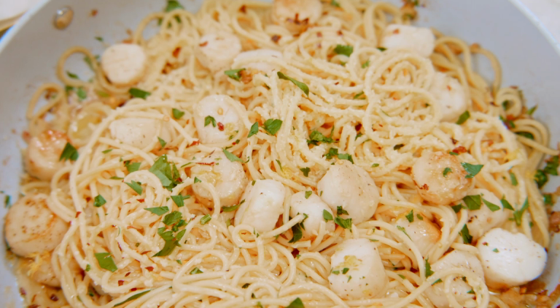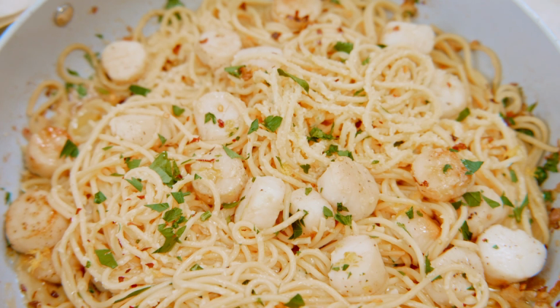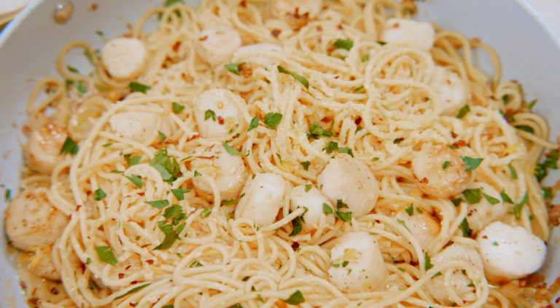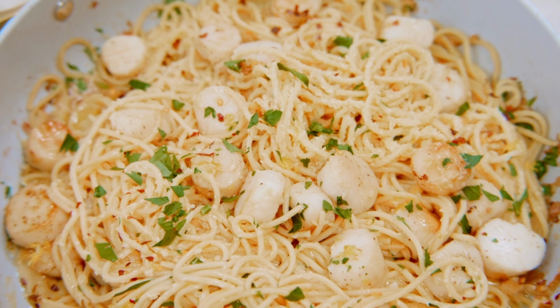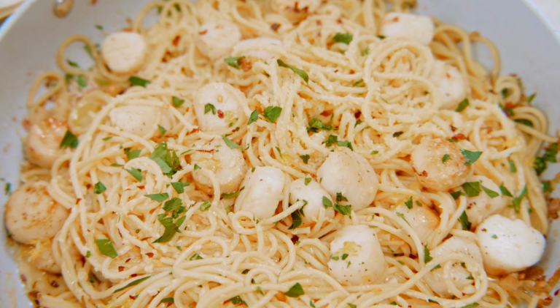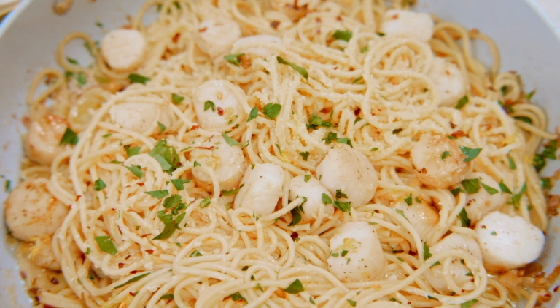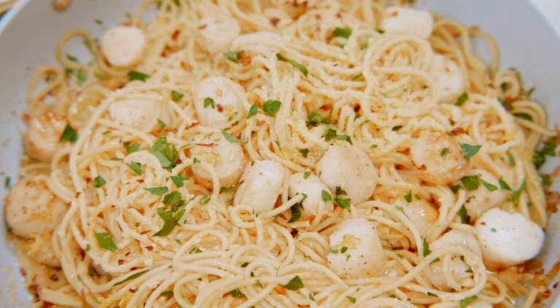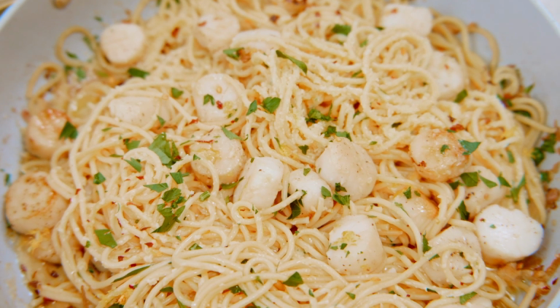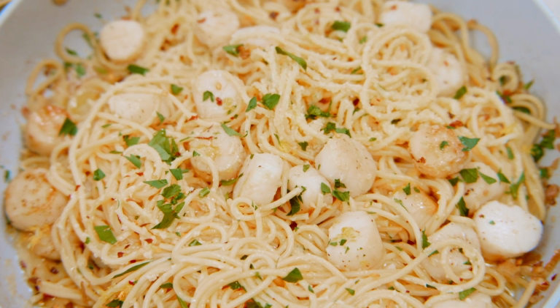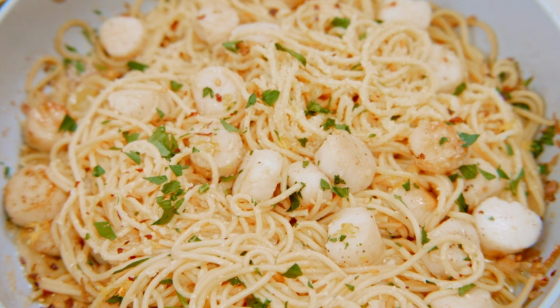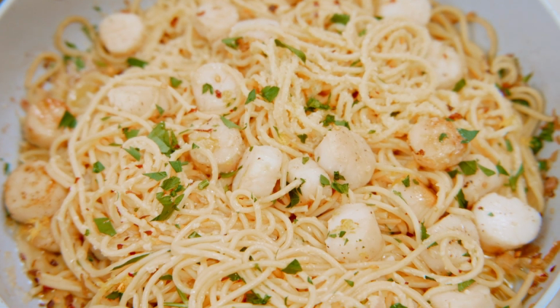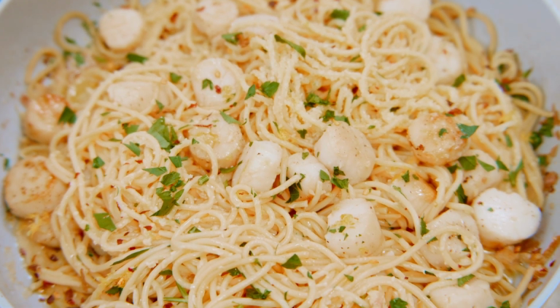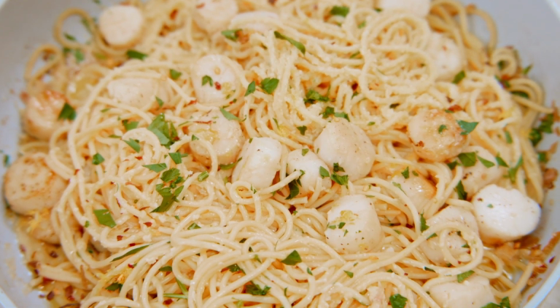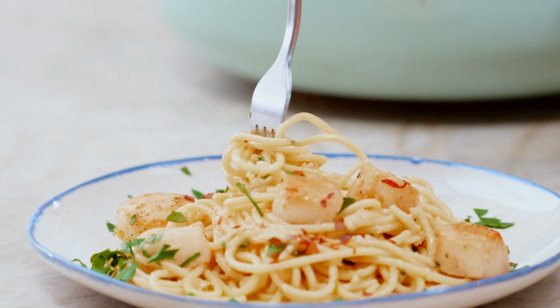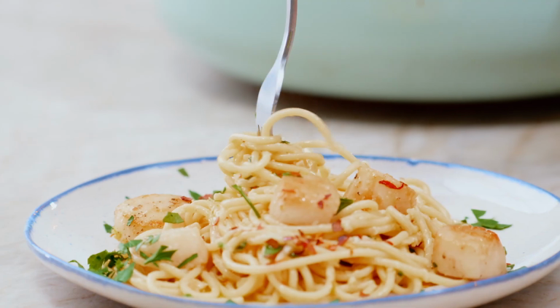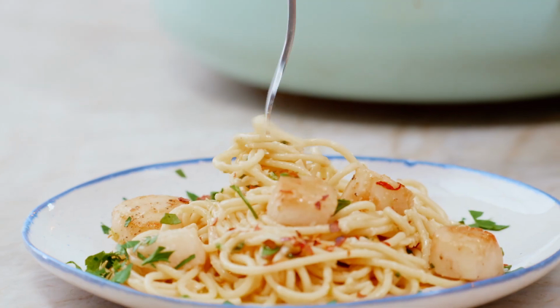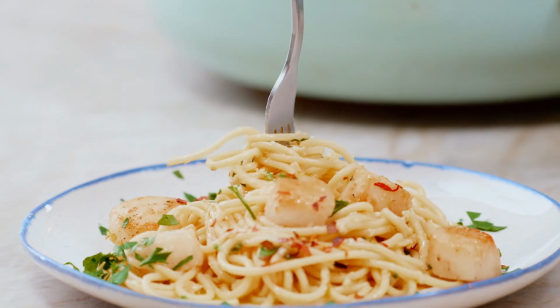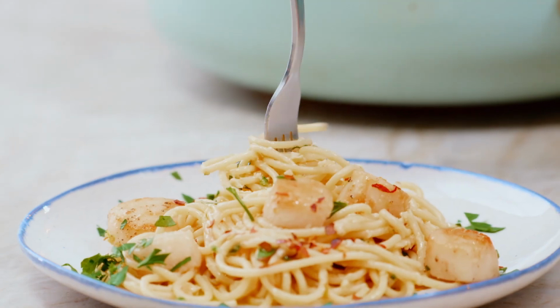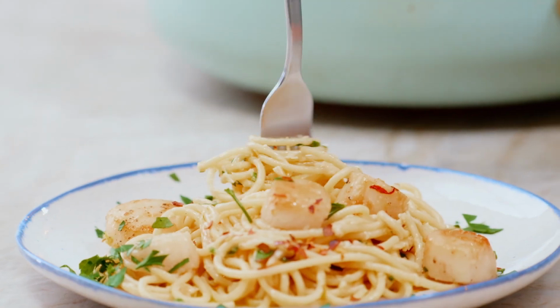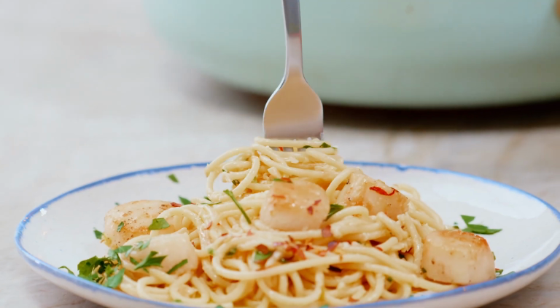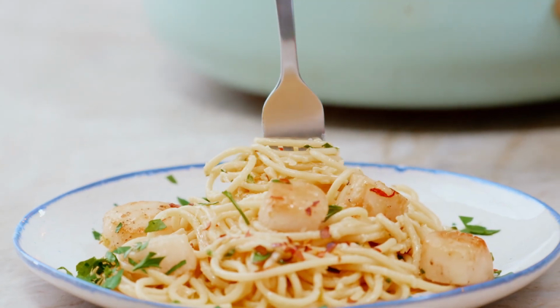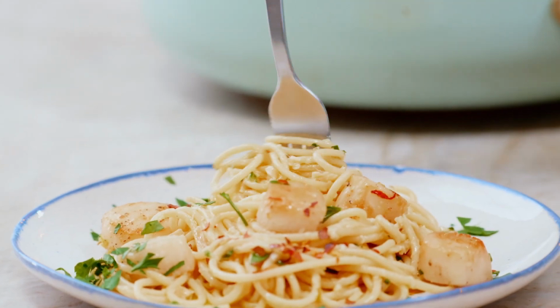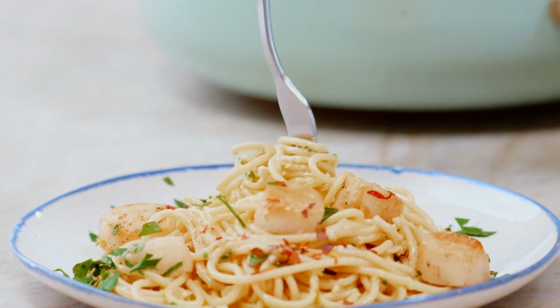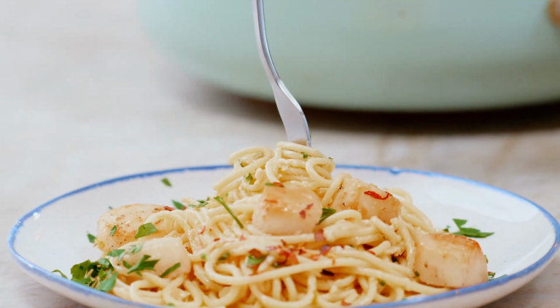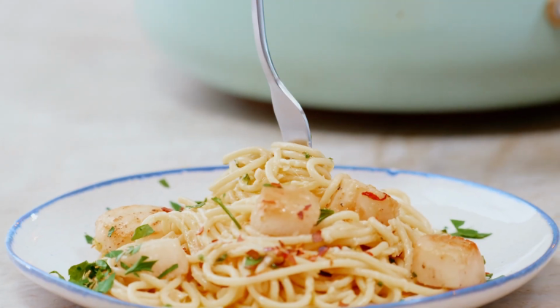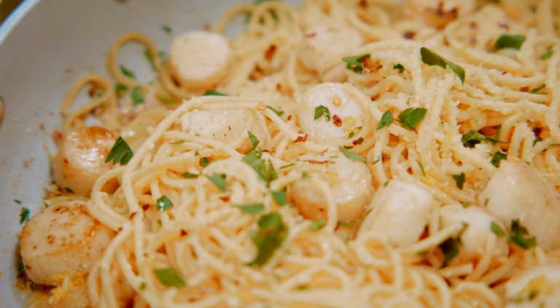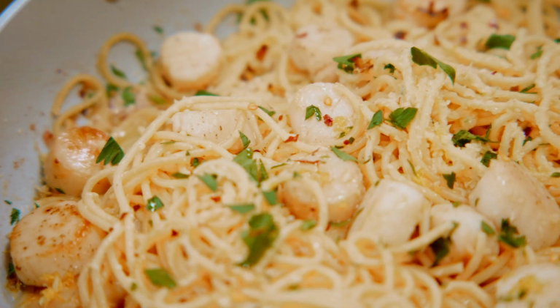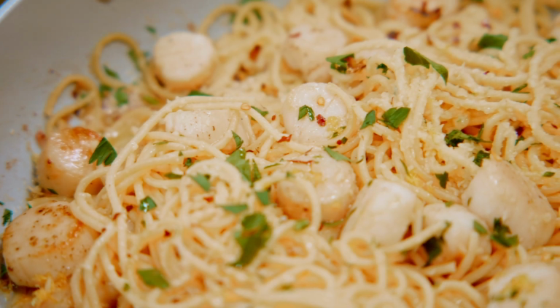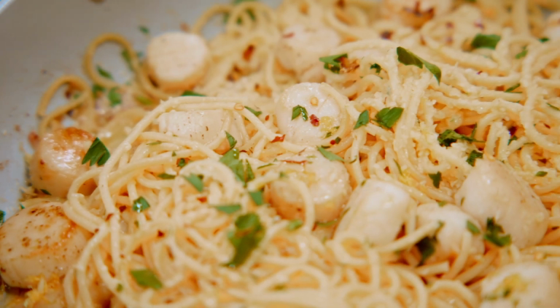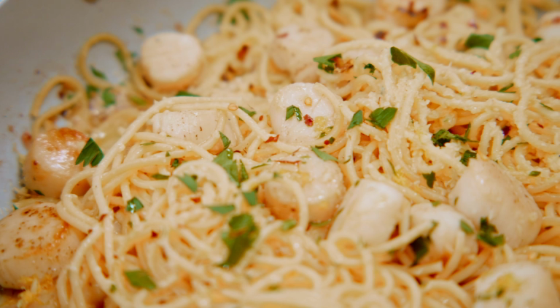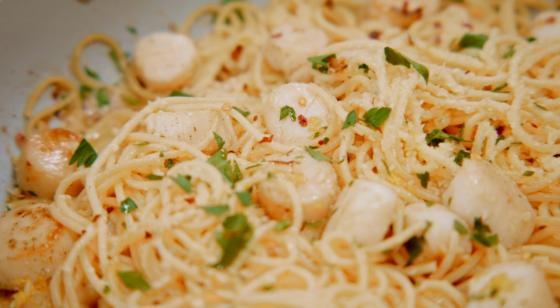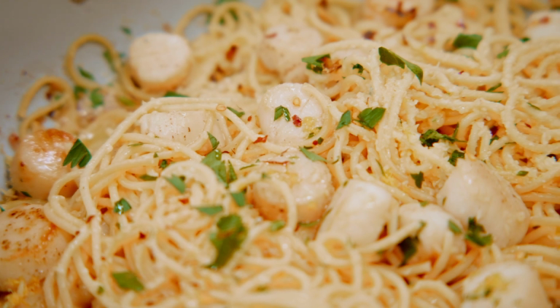Here's an easy restaurant-quality meal that comes together in just 15 minutes: scallop pasta.